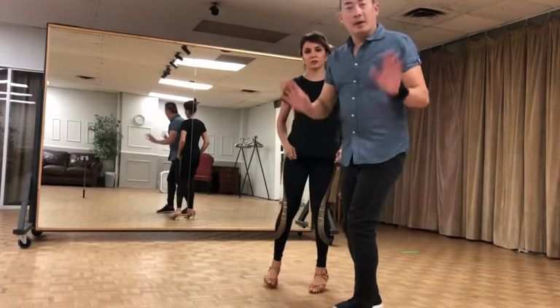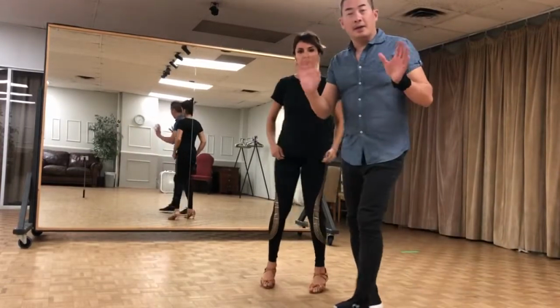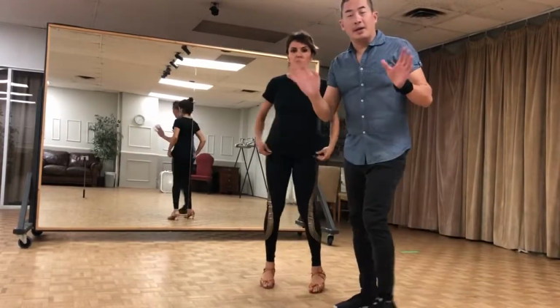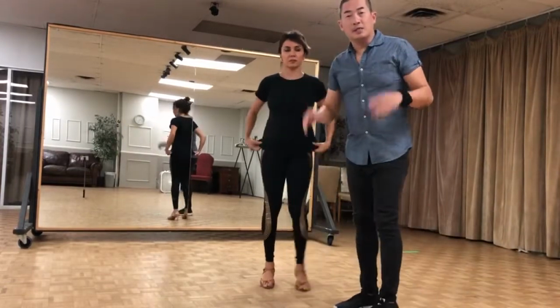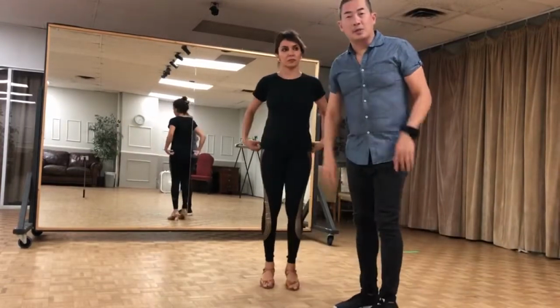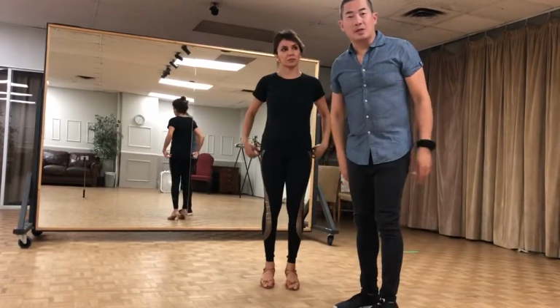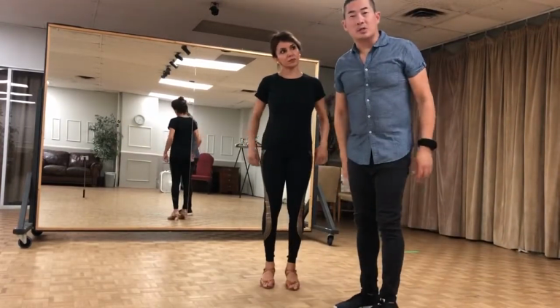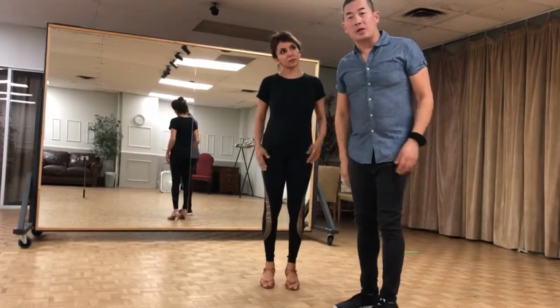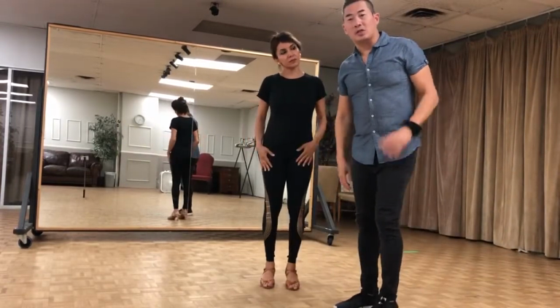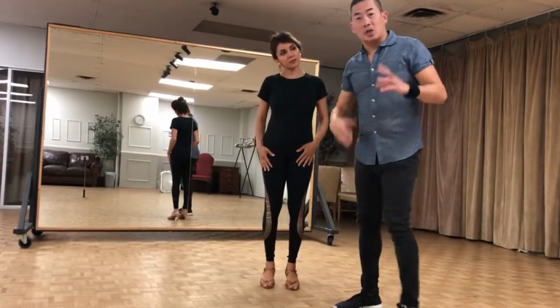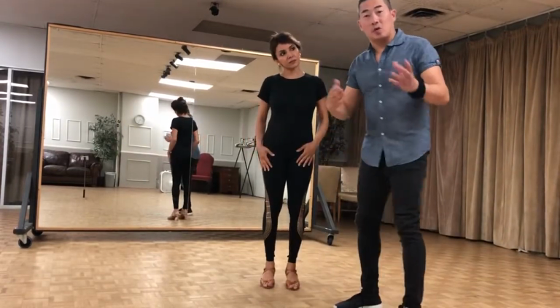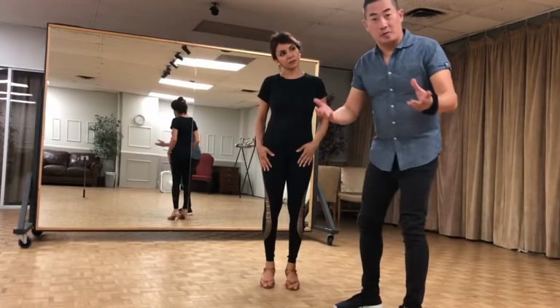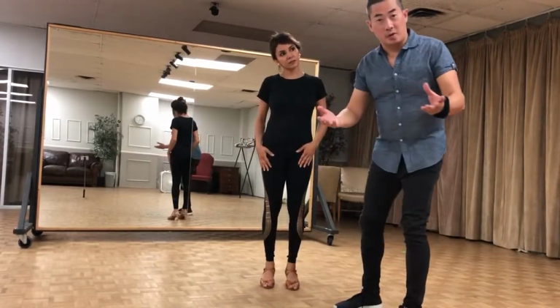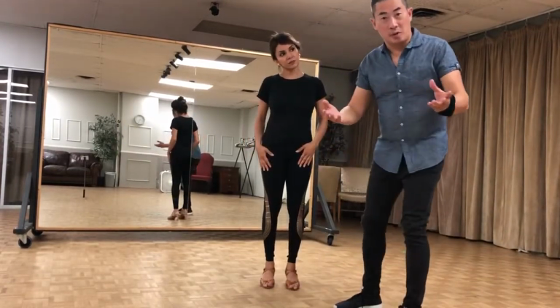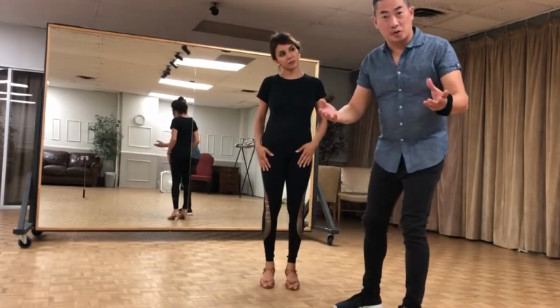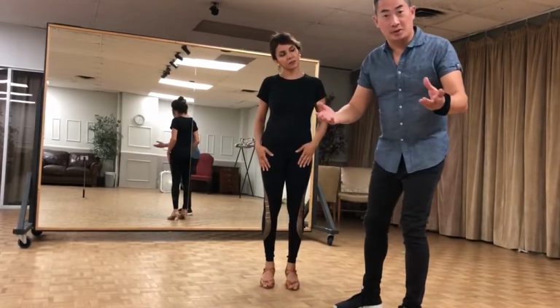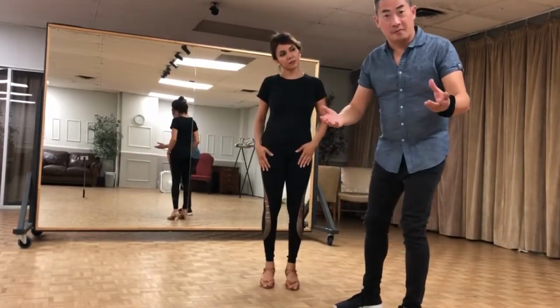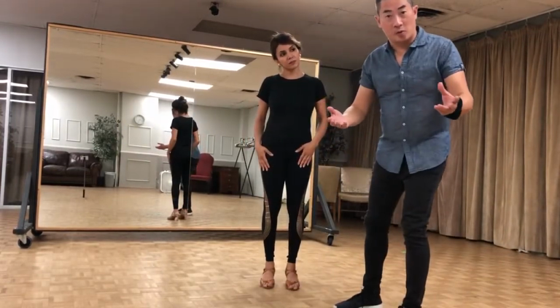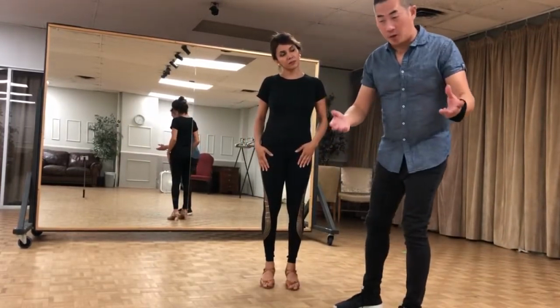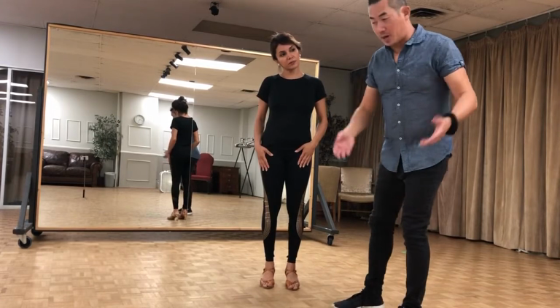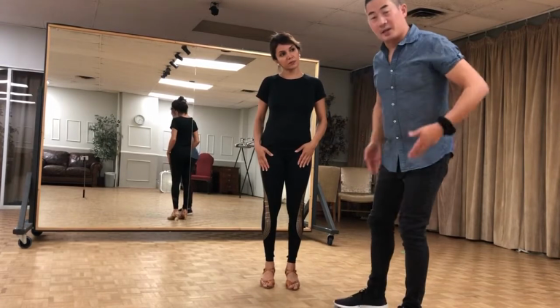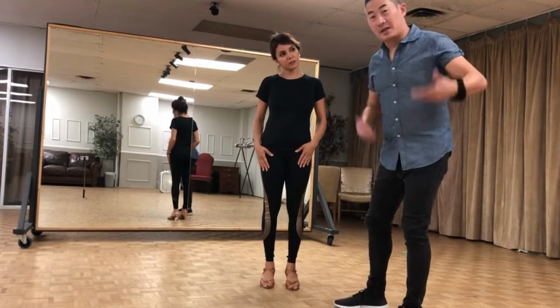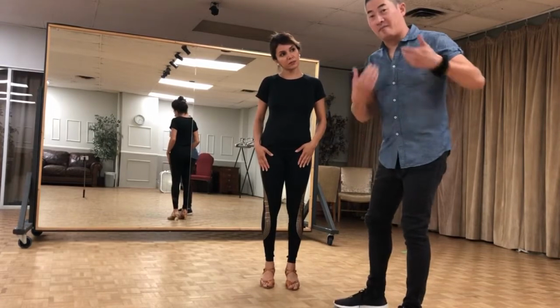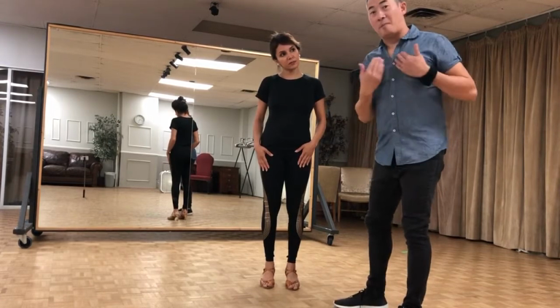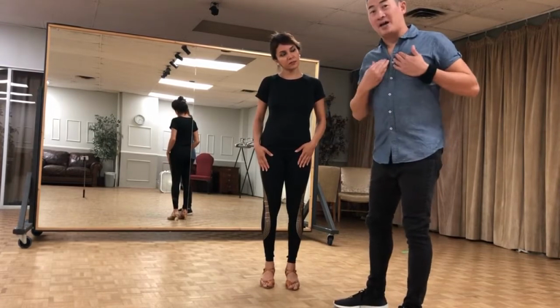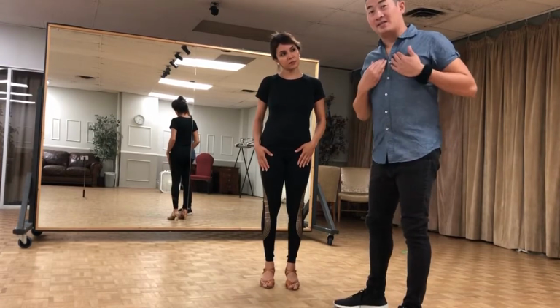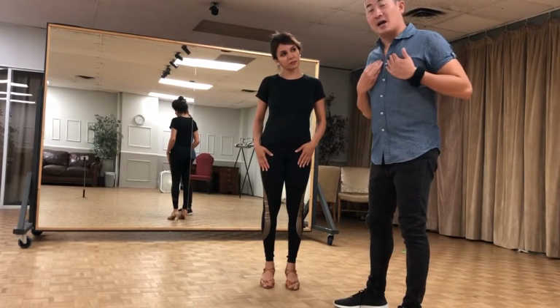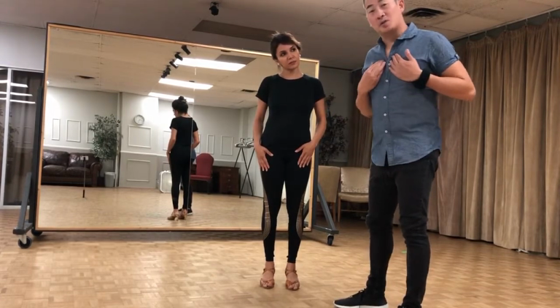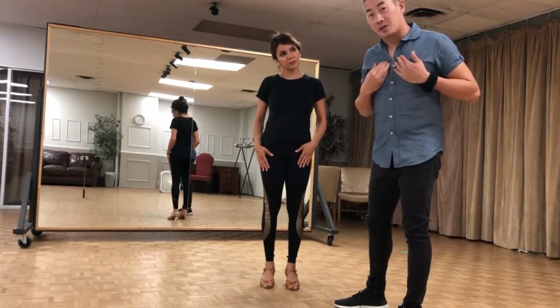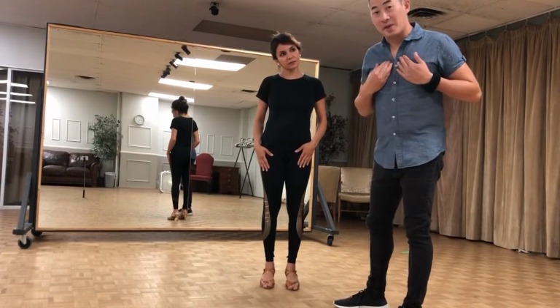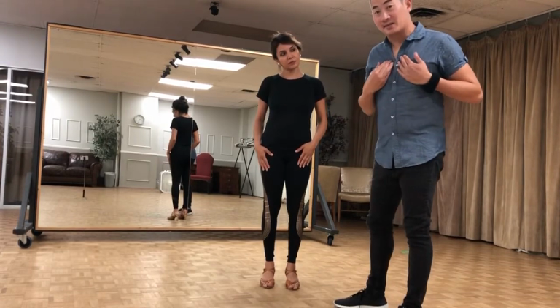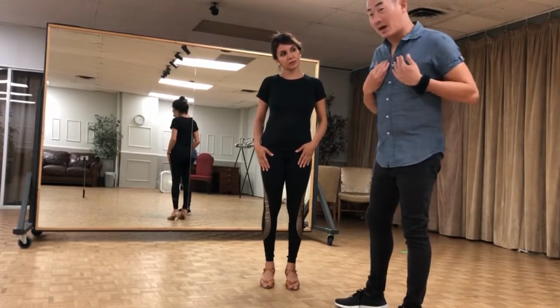Hey guys, we did this today. Just going to go through the motions and the footwork. I'm going to take it from my side, which is the men's side.